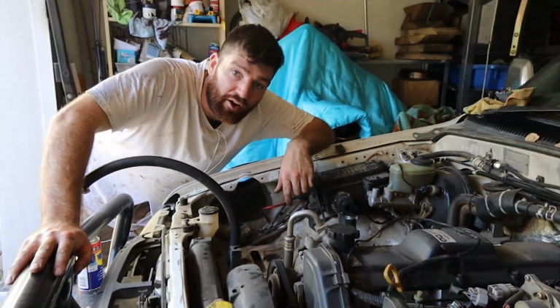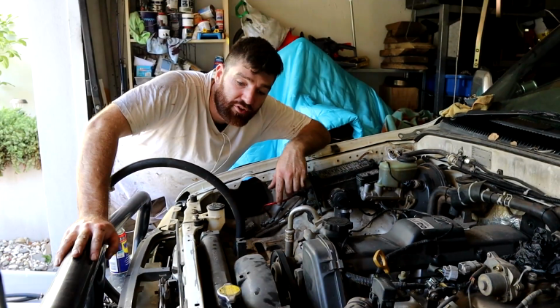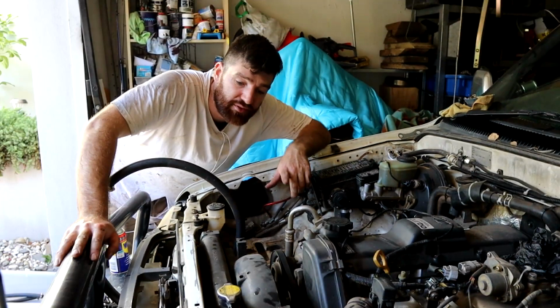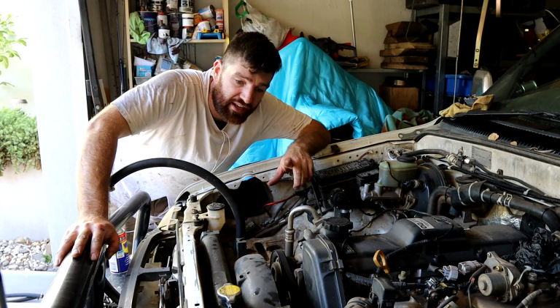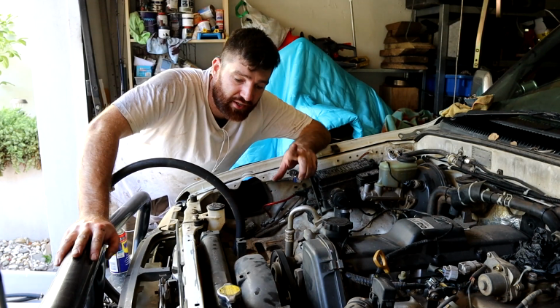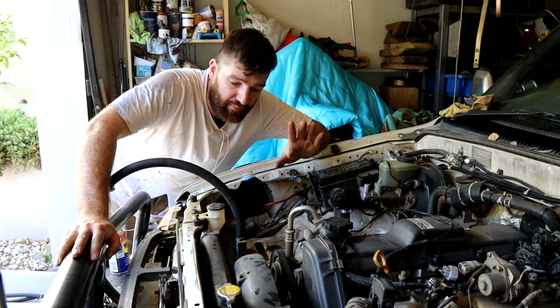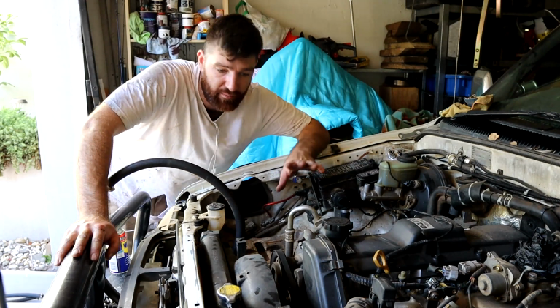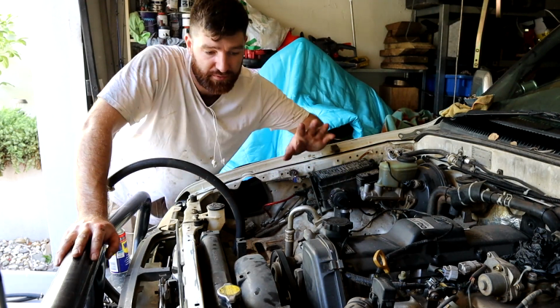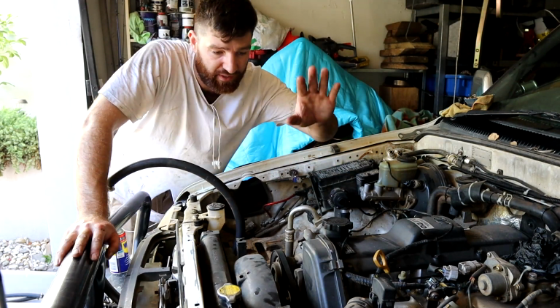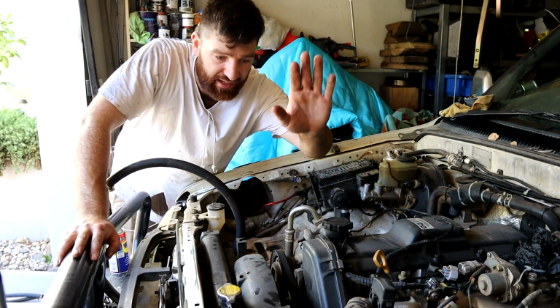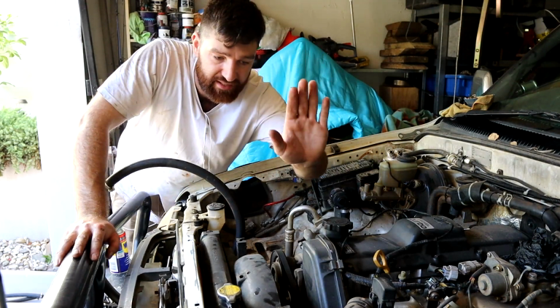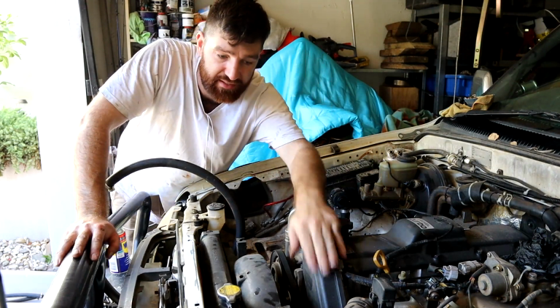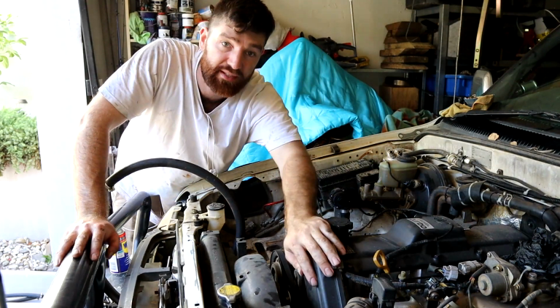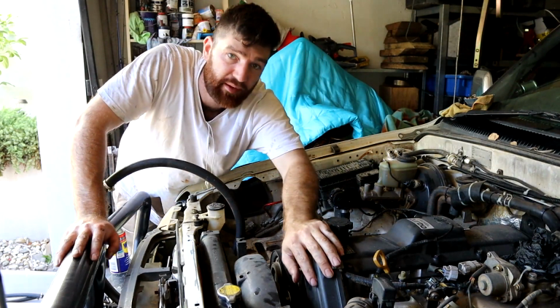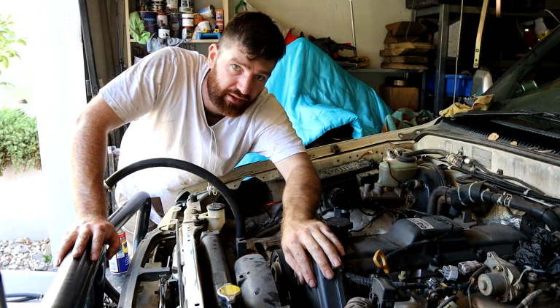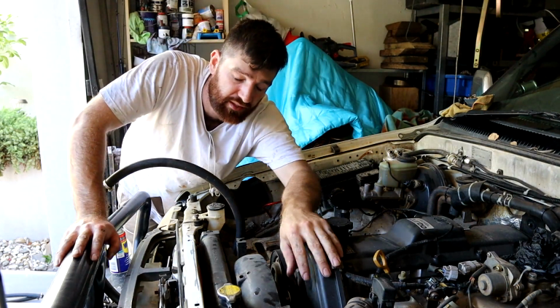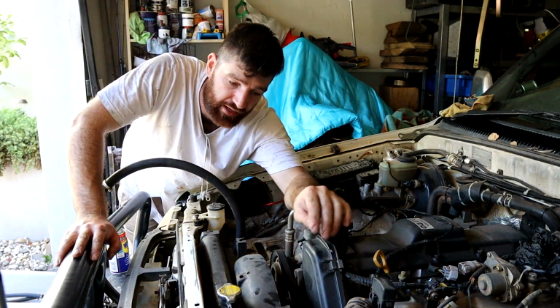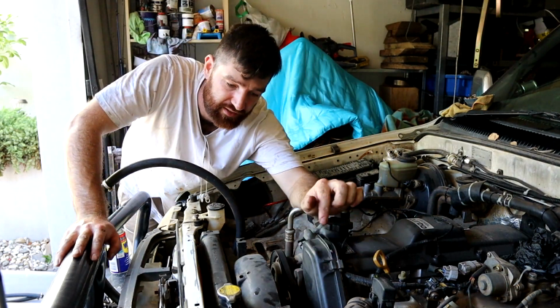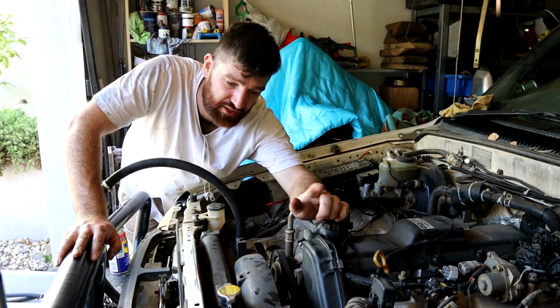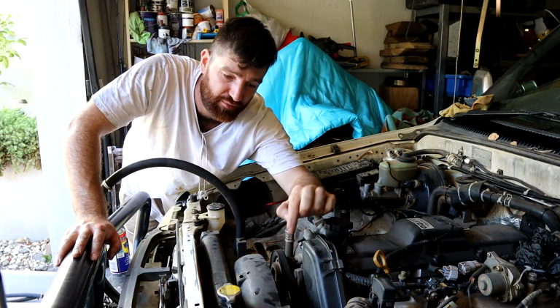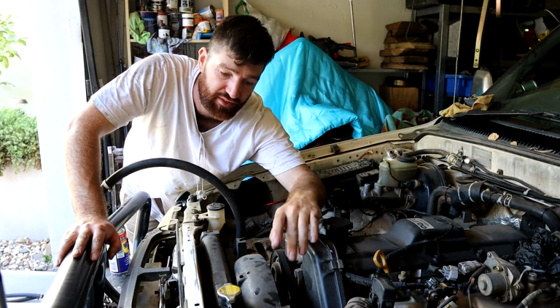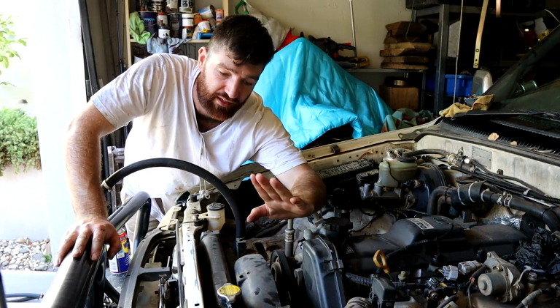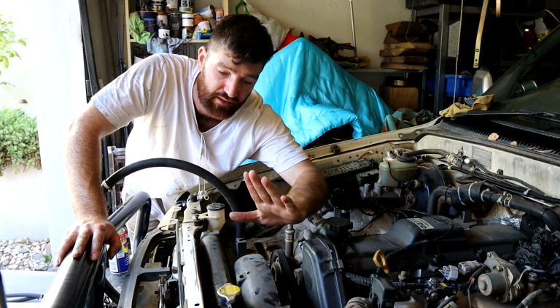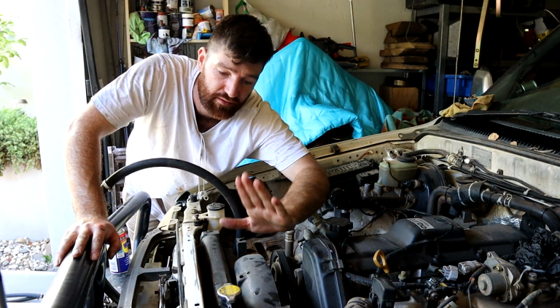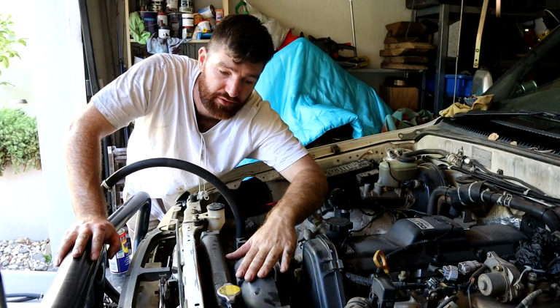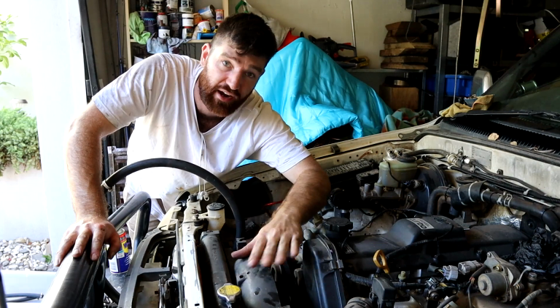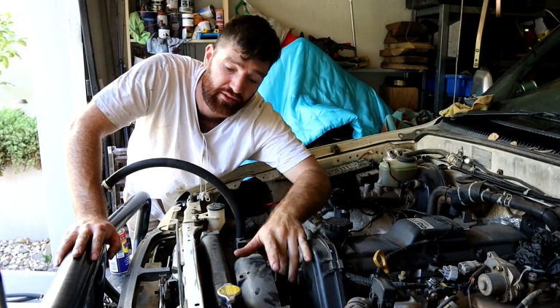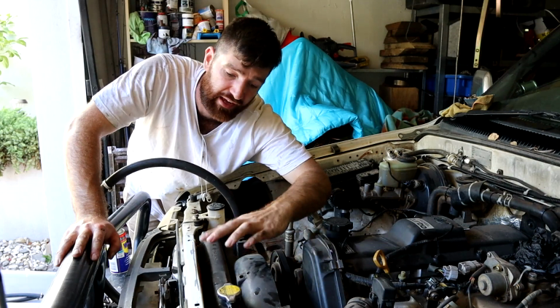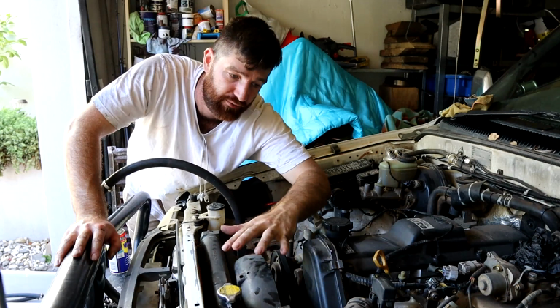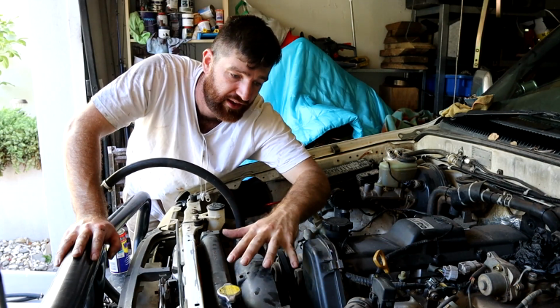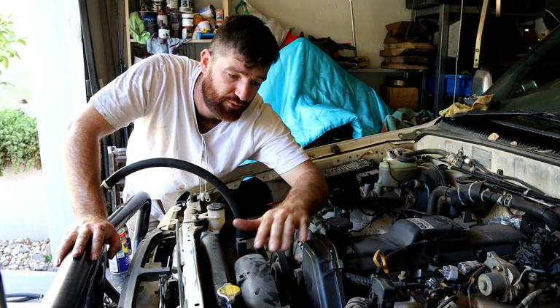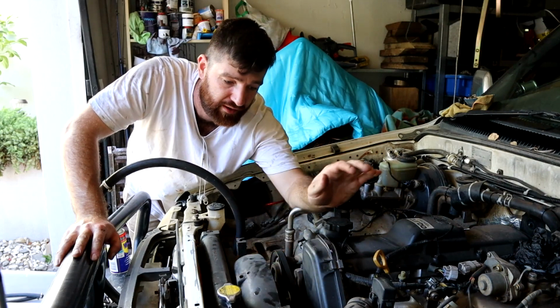Of course, the radiator's going to come out, because we want to get access to the timing belt. It's a difficult job with the shroud, the fan, and the radiator in the way.